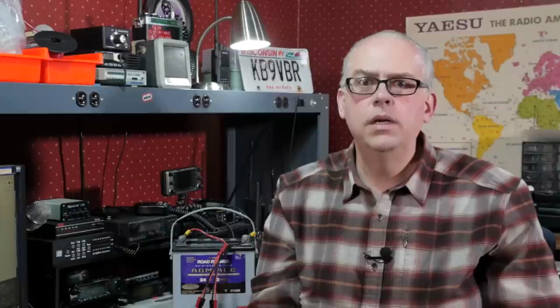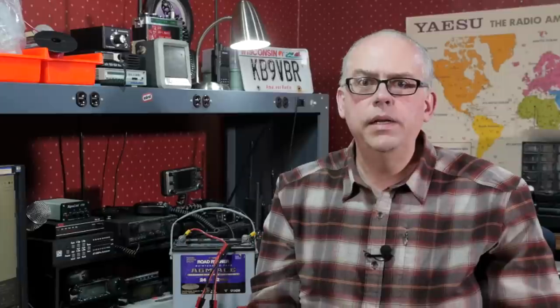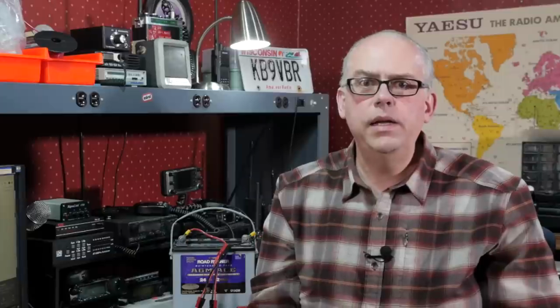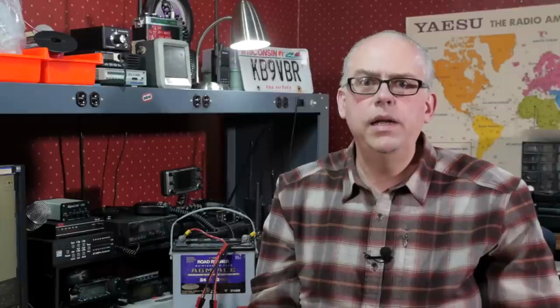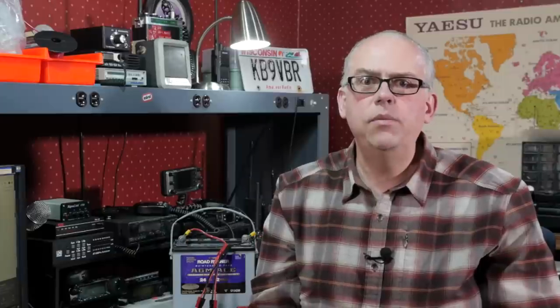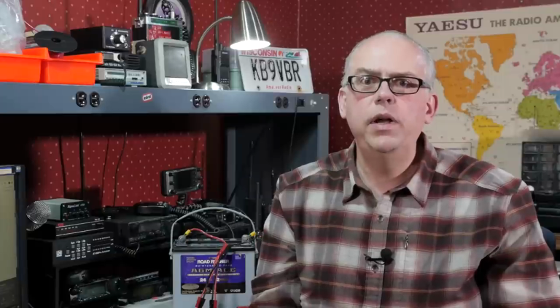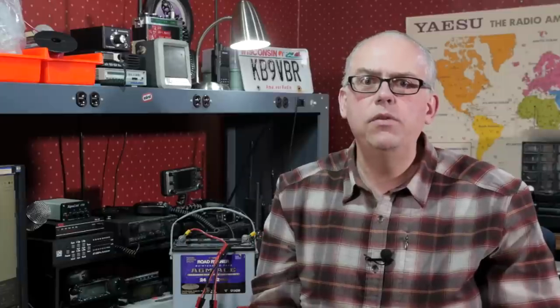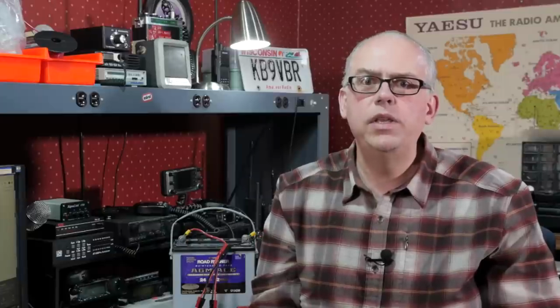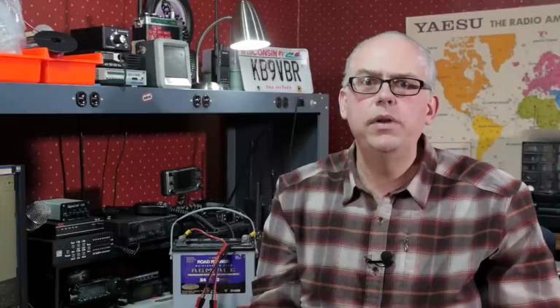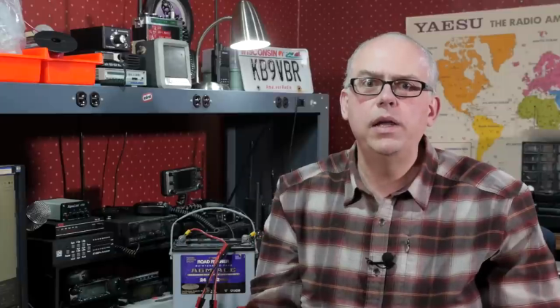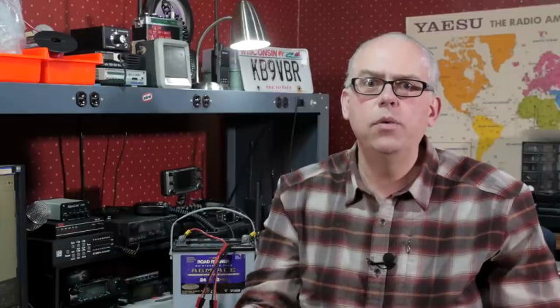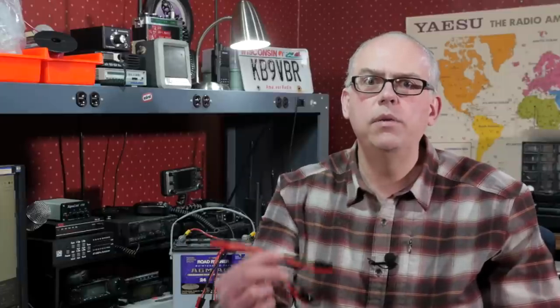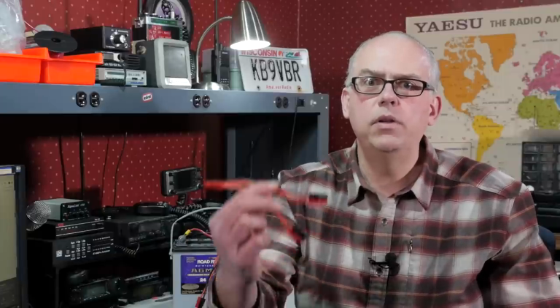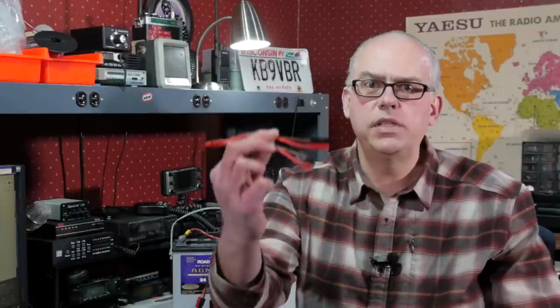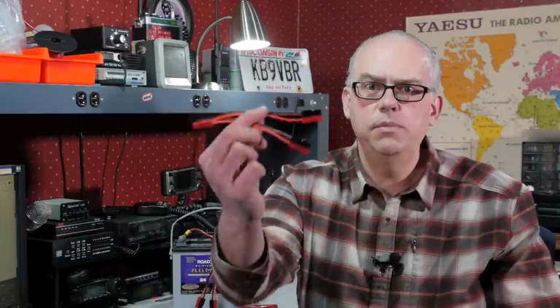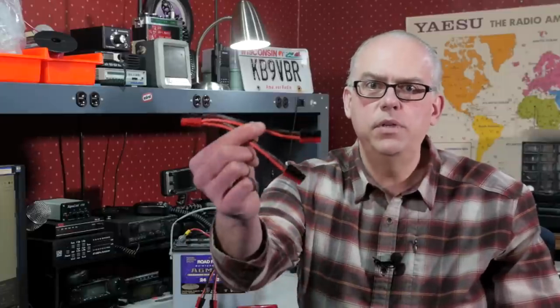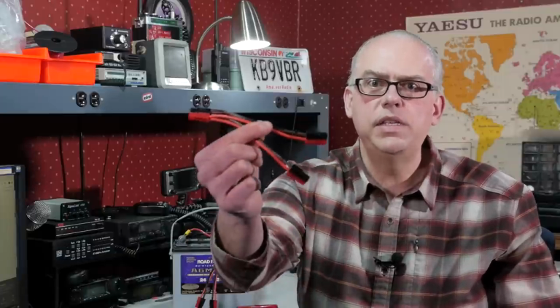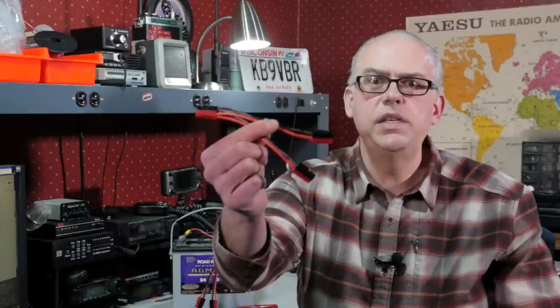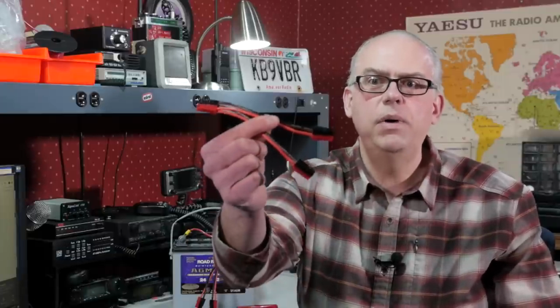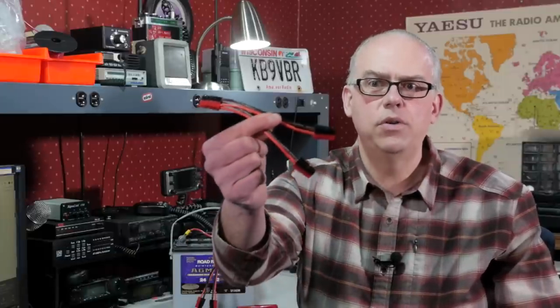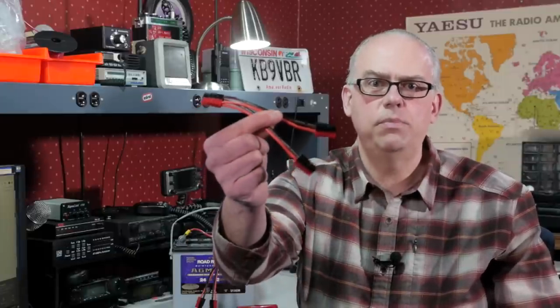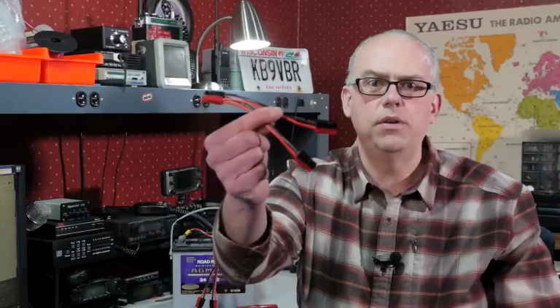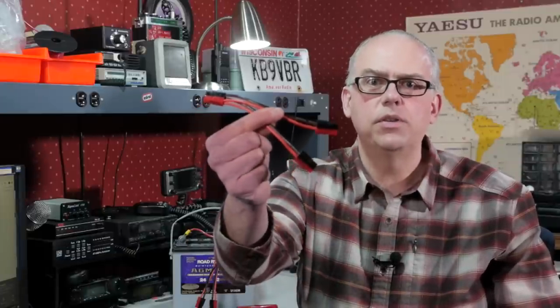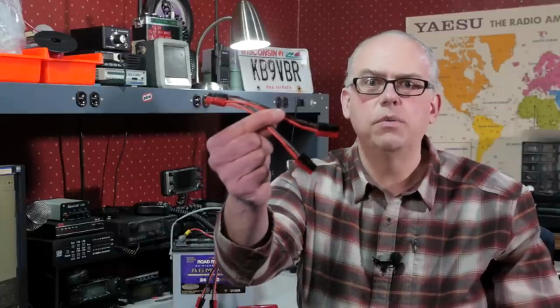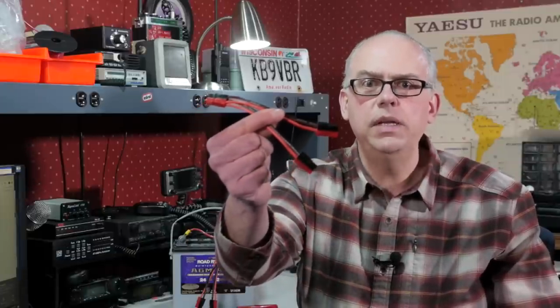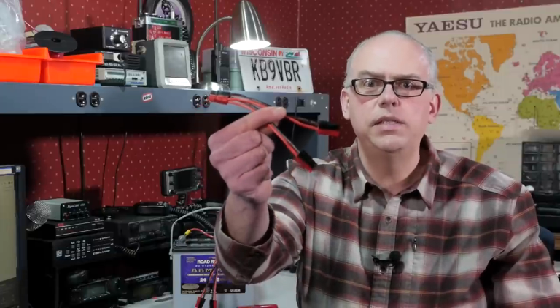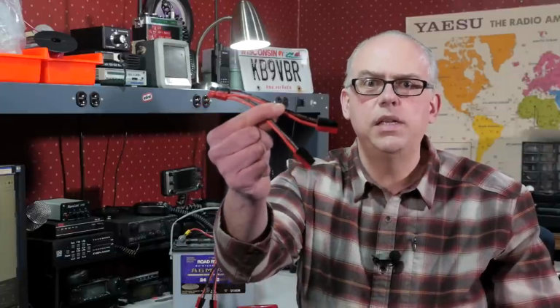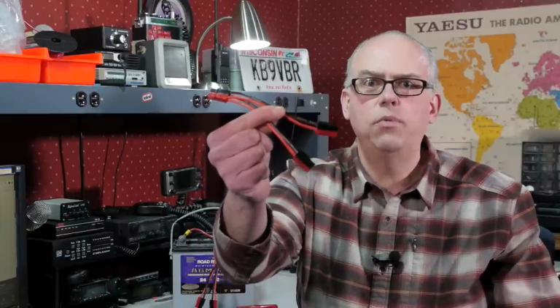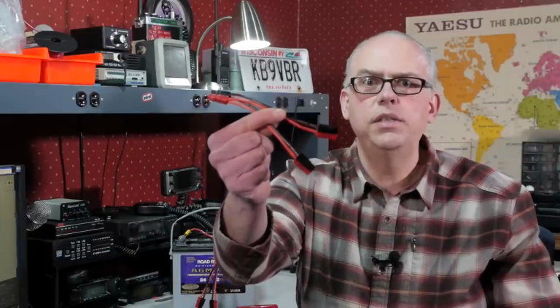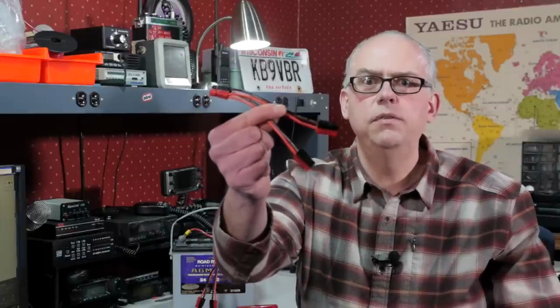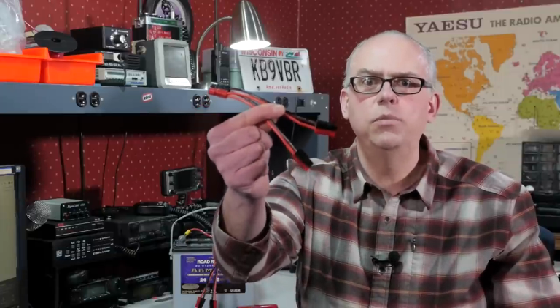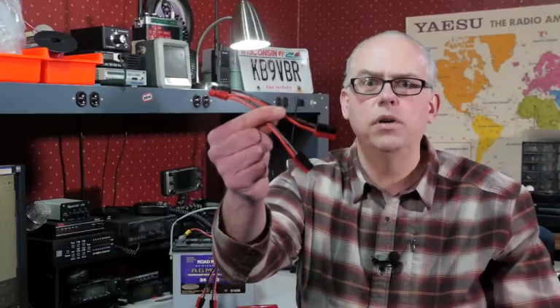Today on Ham Radio Q&A, we're going to build a simple DC power splitter, so please keep watching for more.